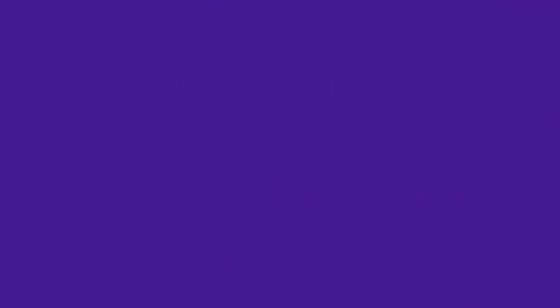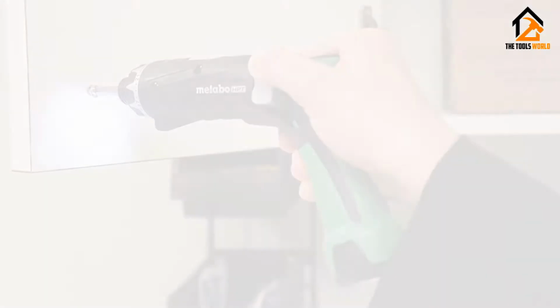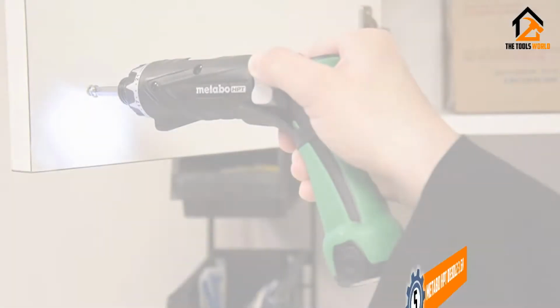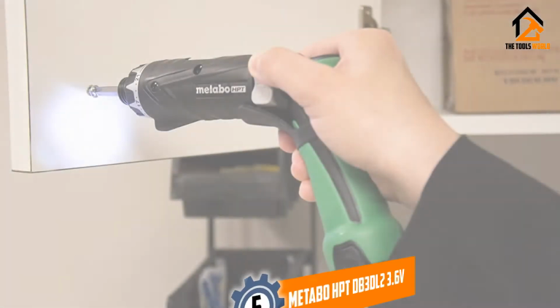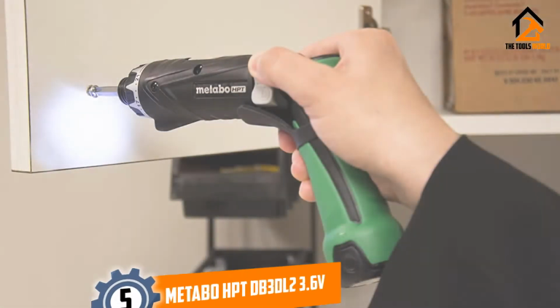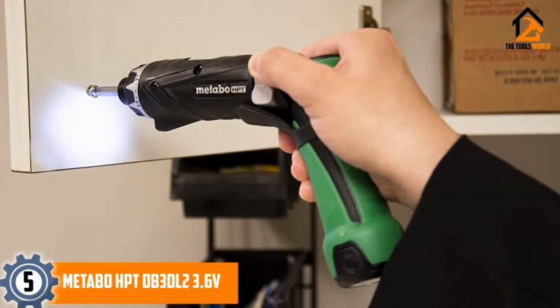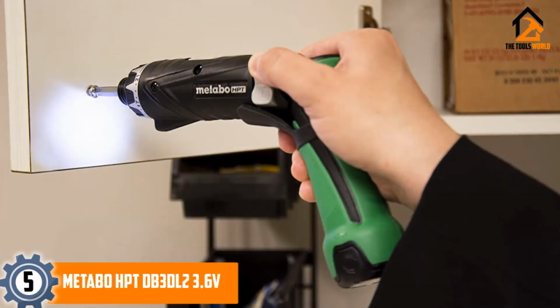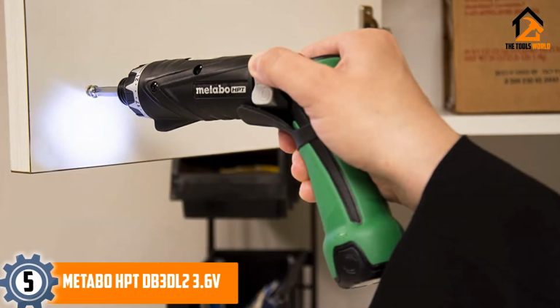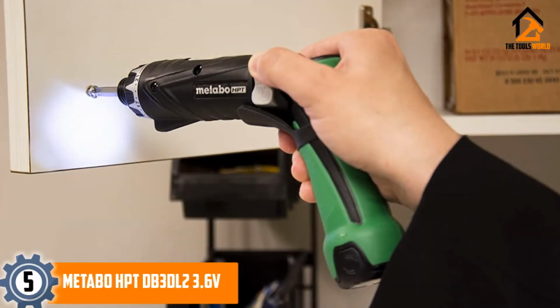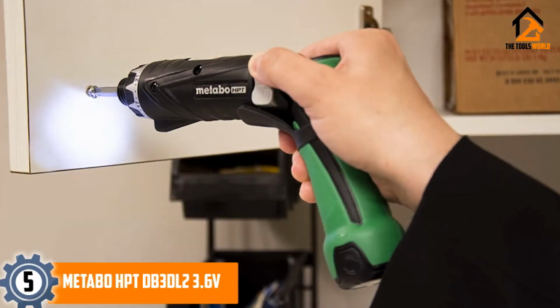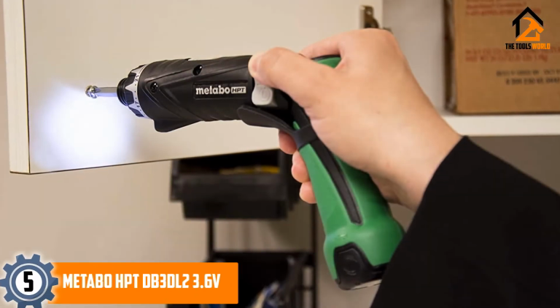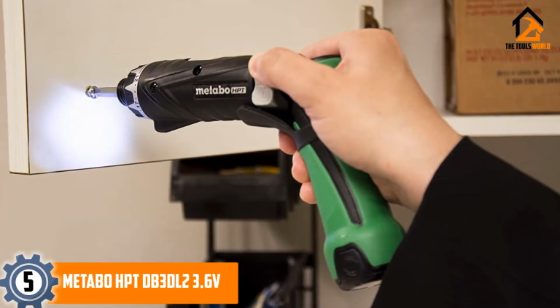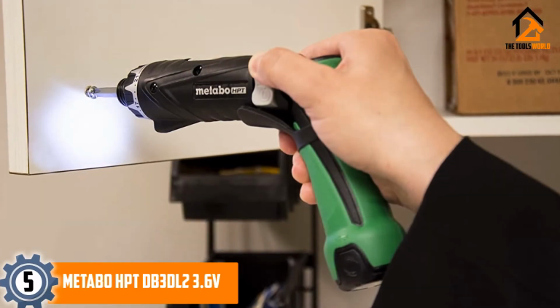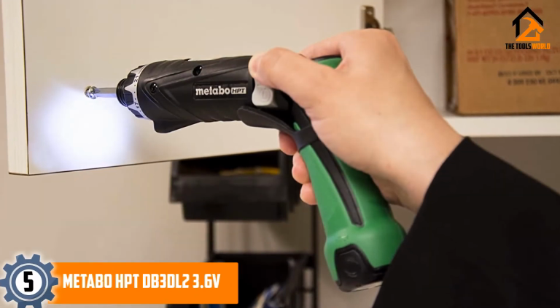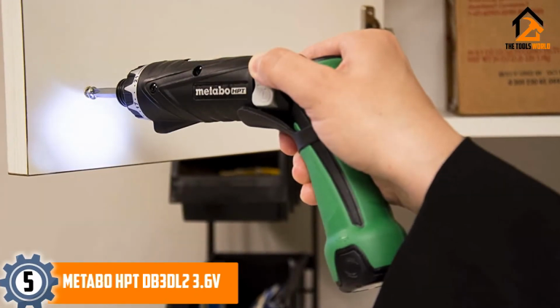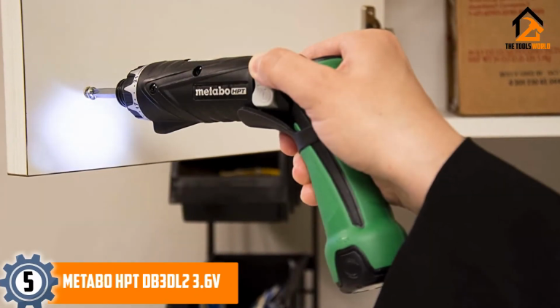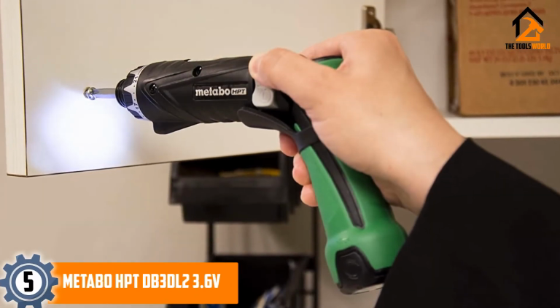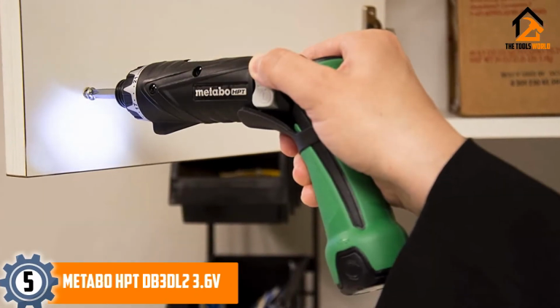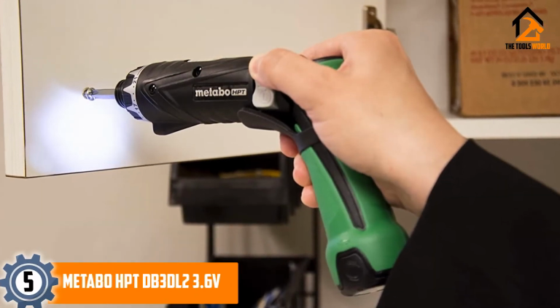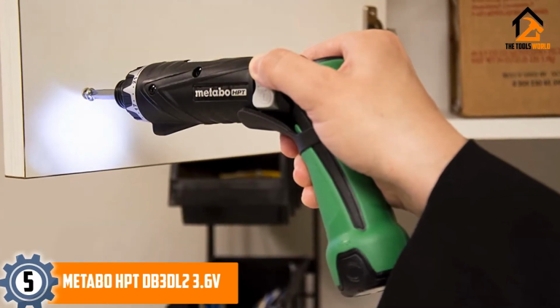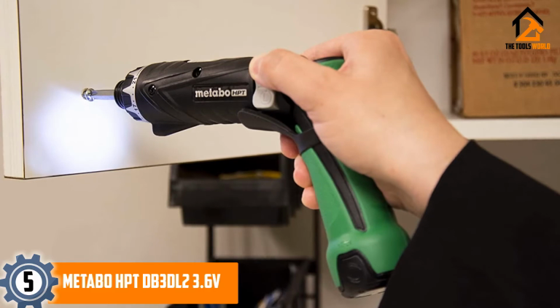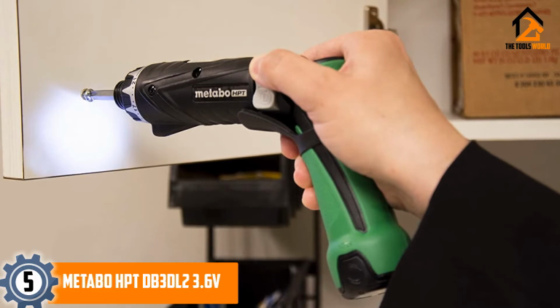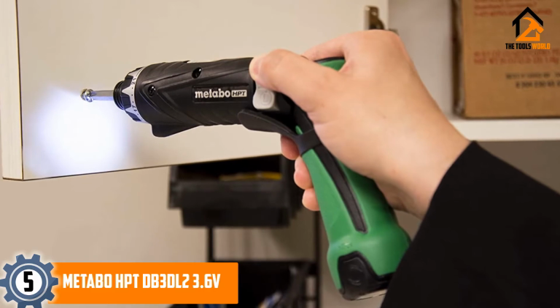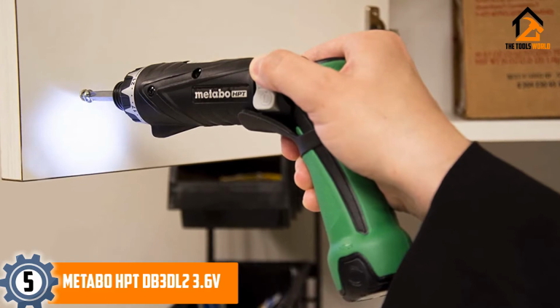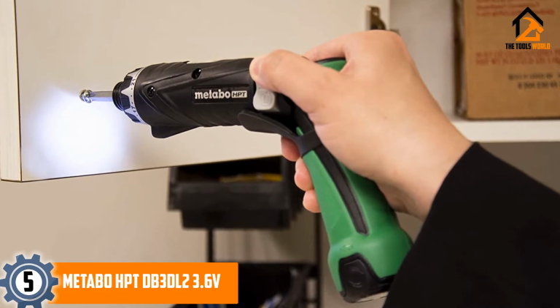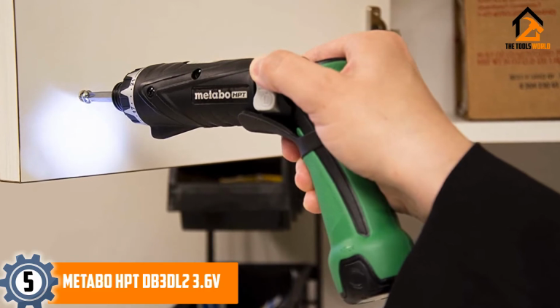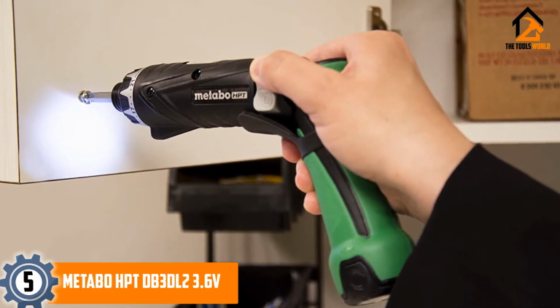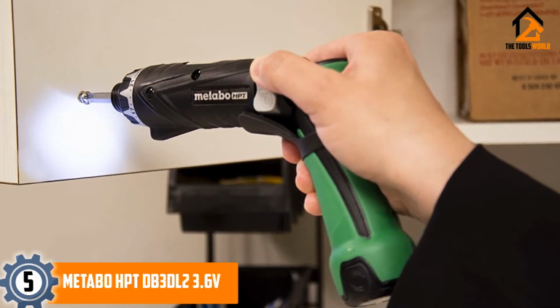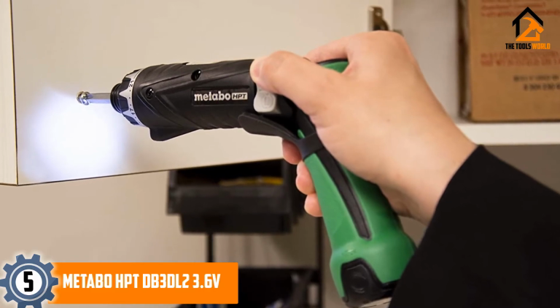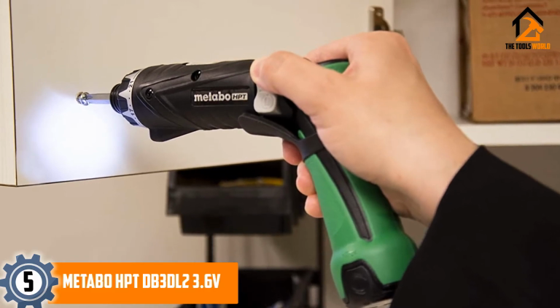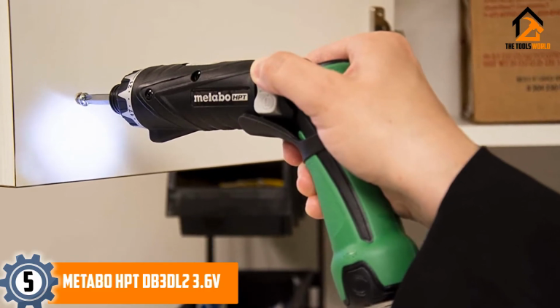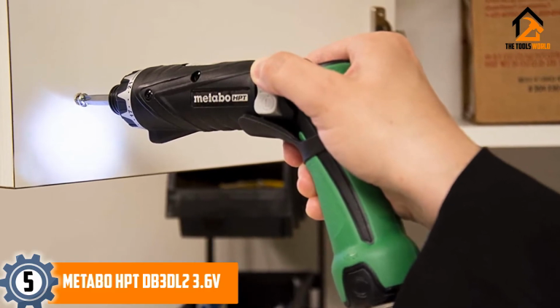At number 5: Metabo HPT-DB3DL2 3.6V Cordless Screwdriver Kit.